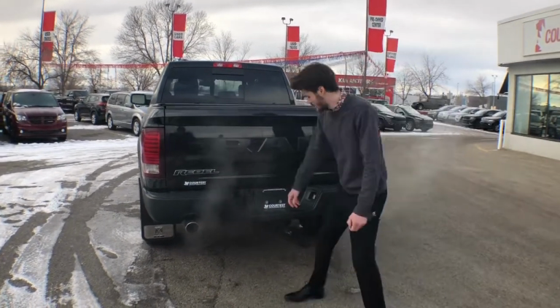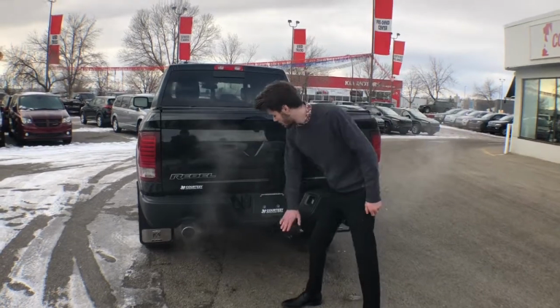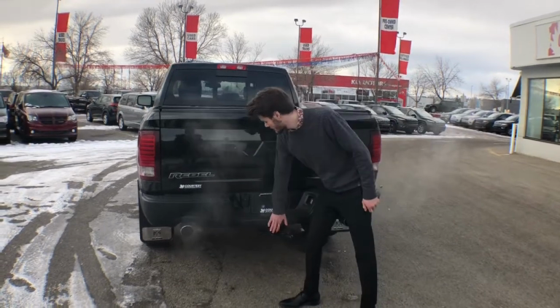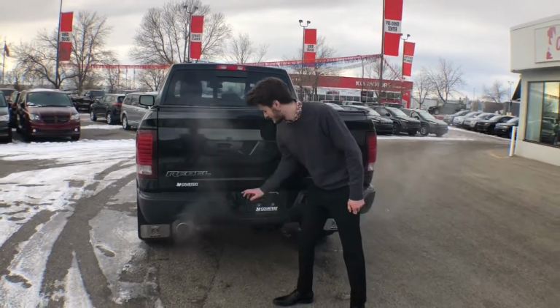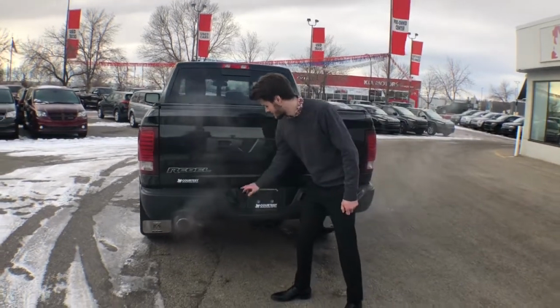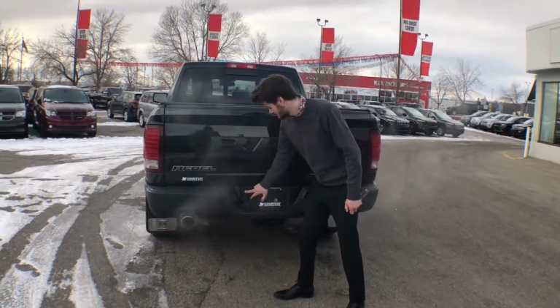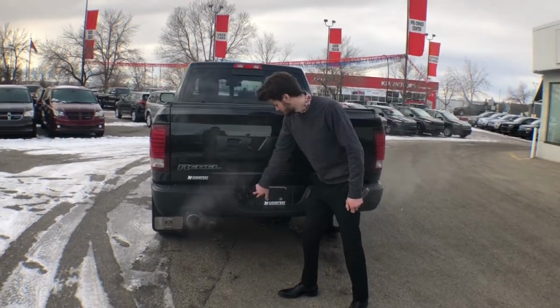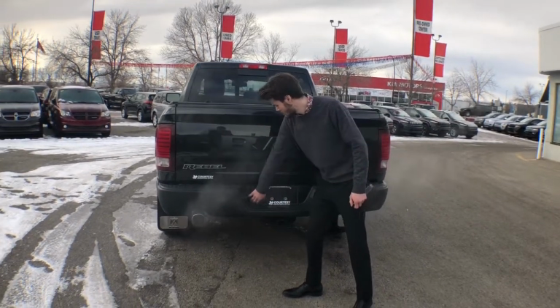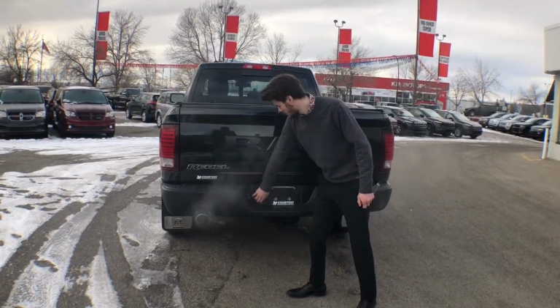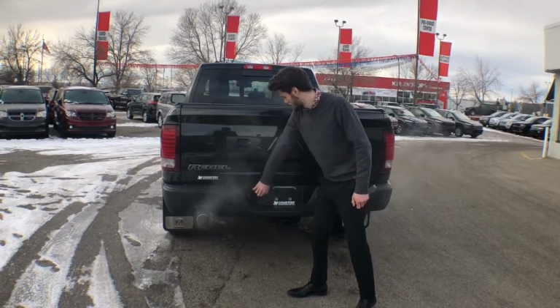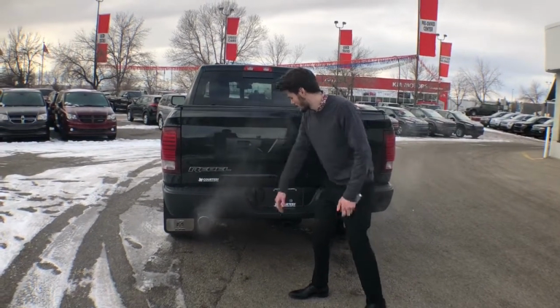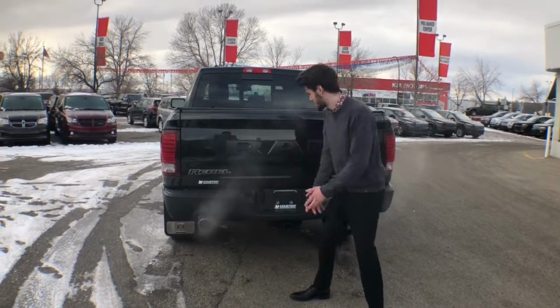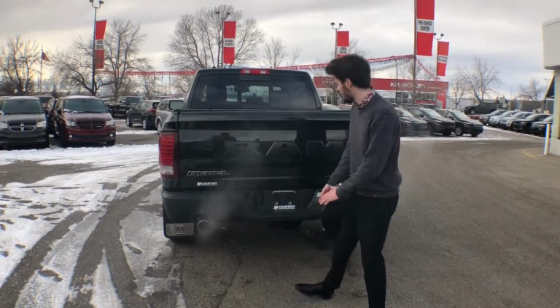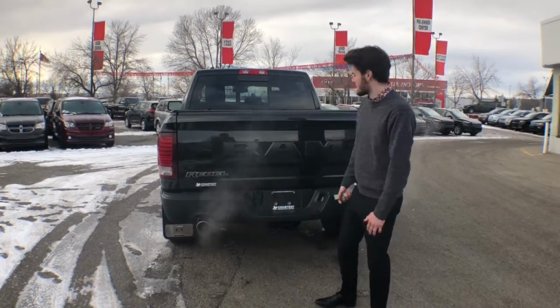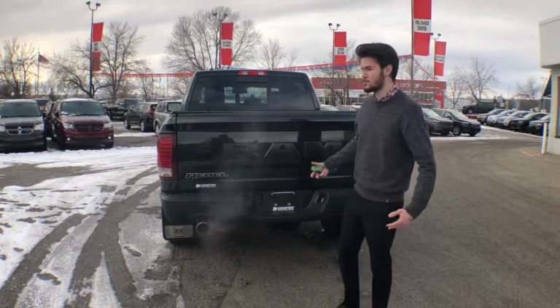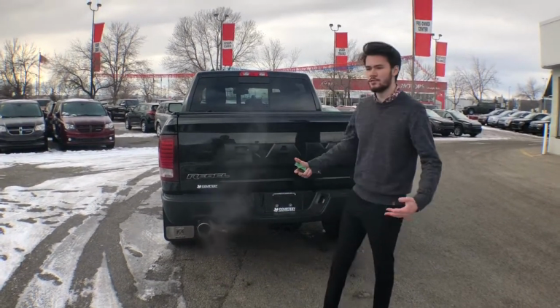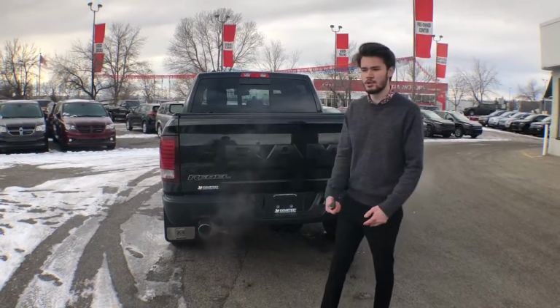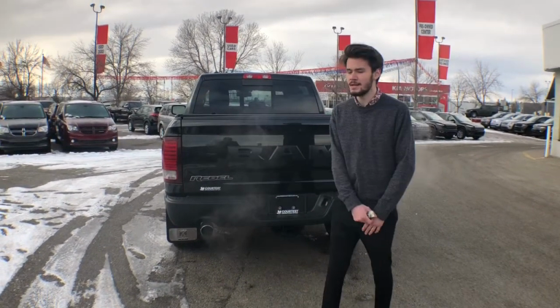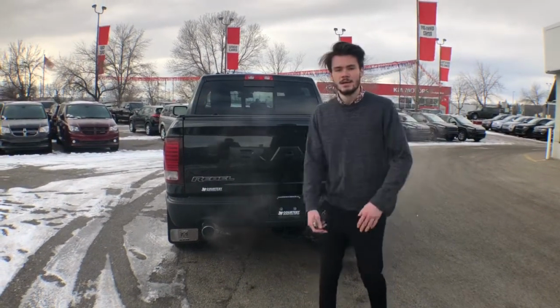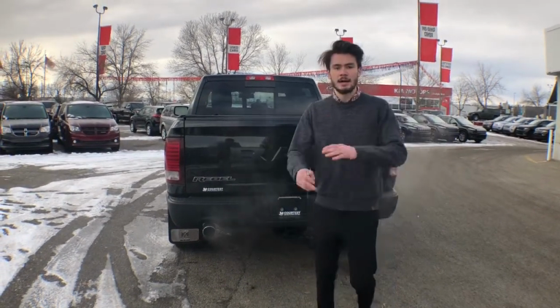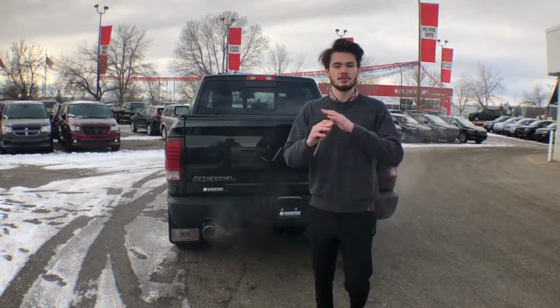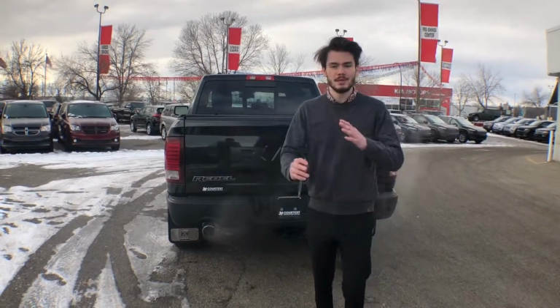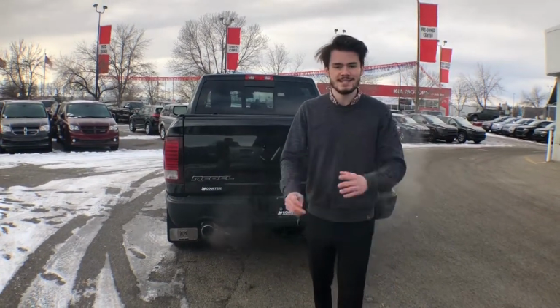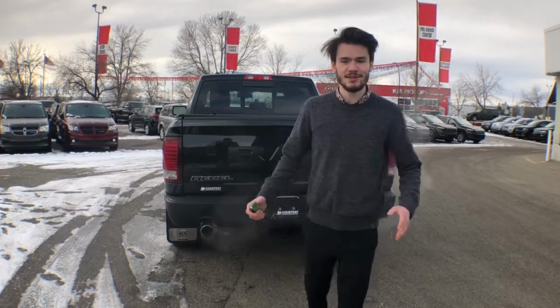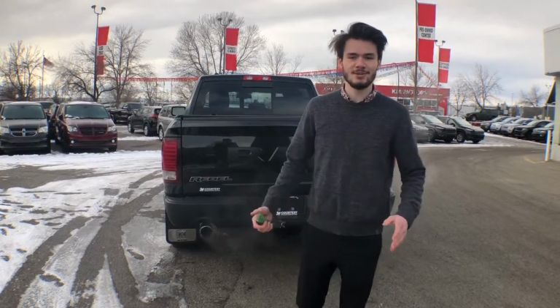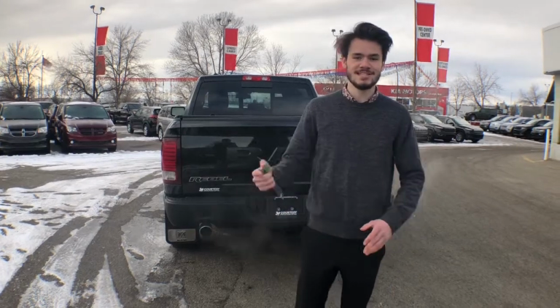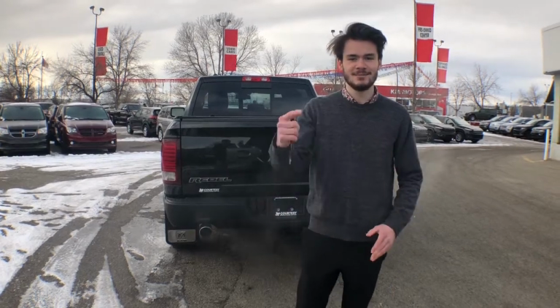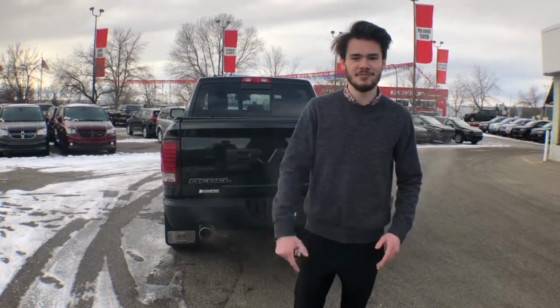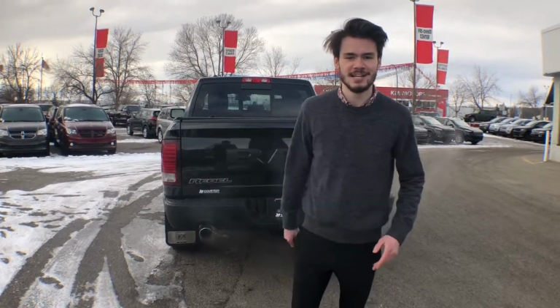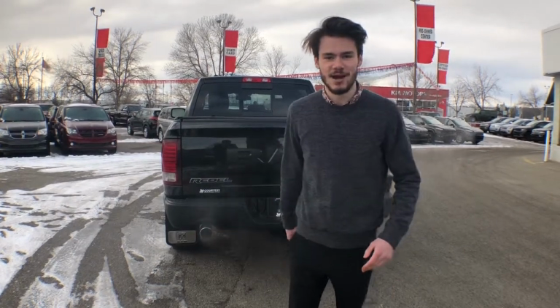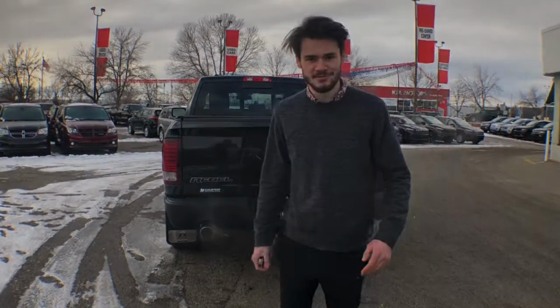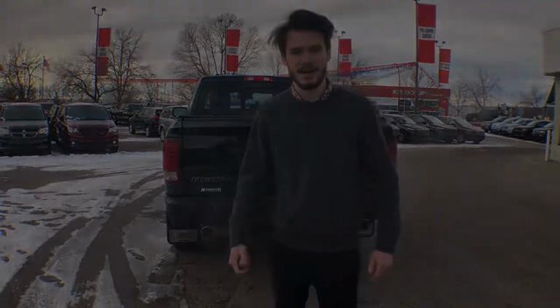It comes with the tow package, so you've got the hitch and all your plug-ins as well. It's a beautiful unit — absolute beast. If you like what you see, come on down for a test drive. Take care!